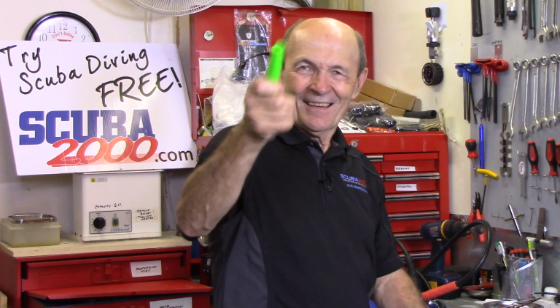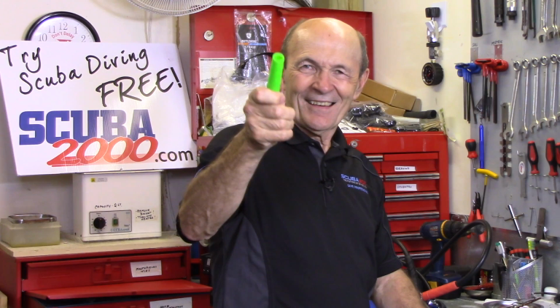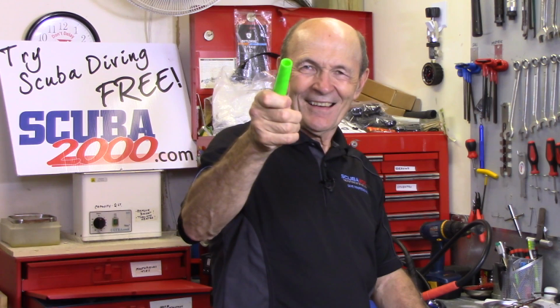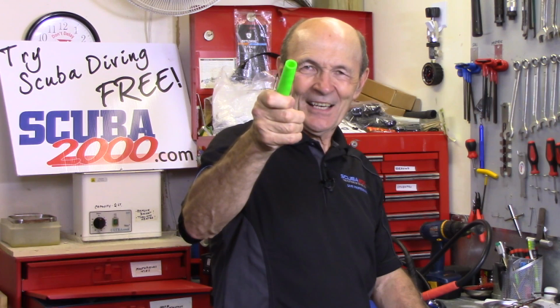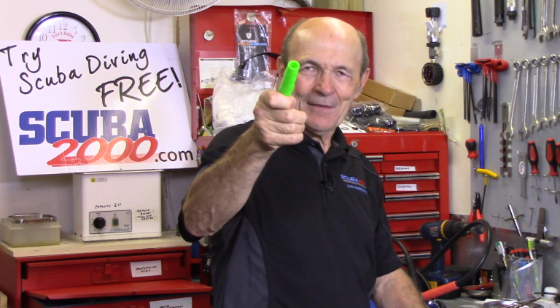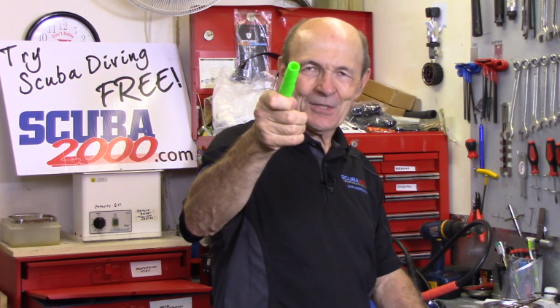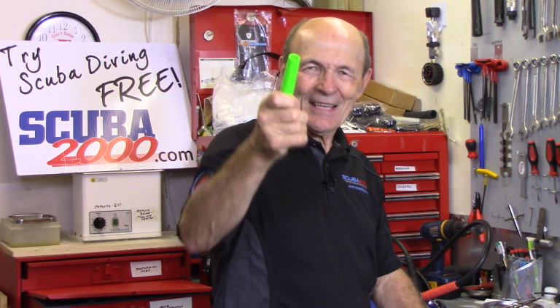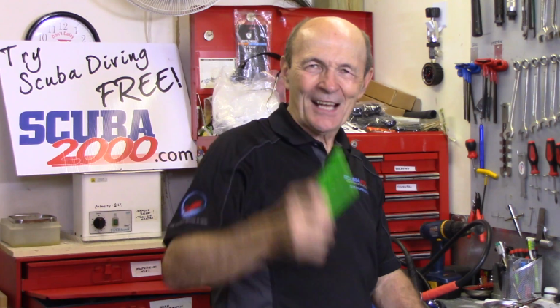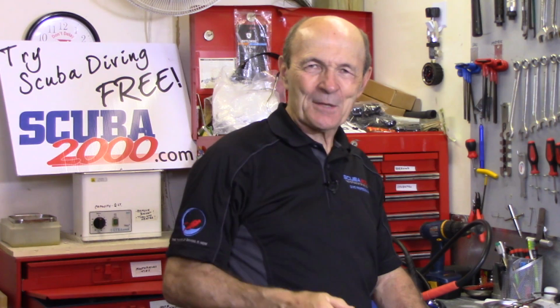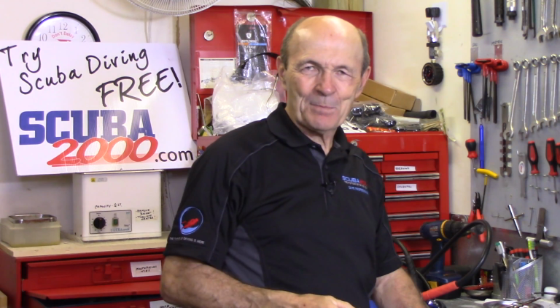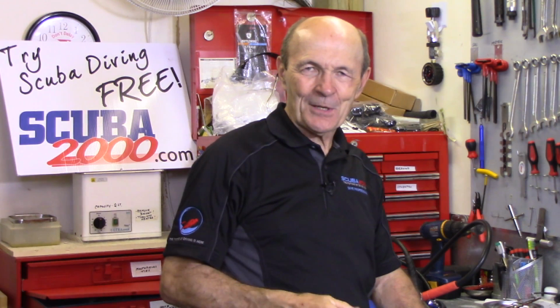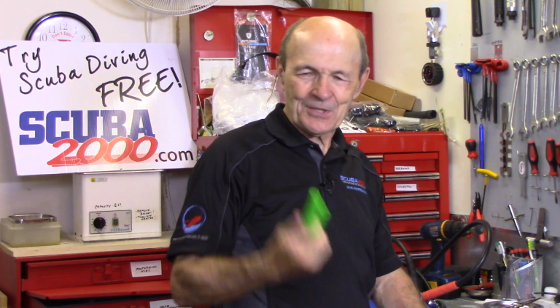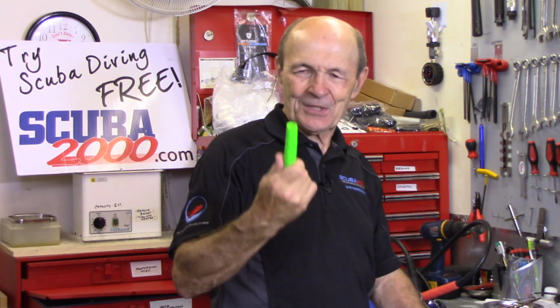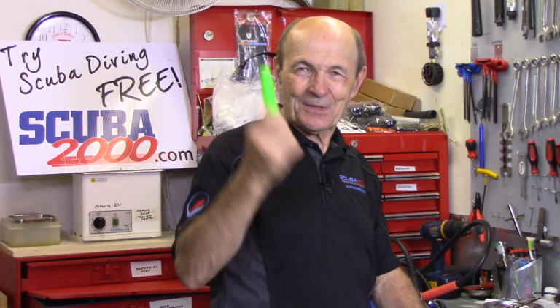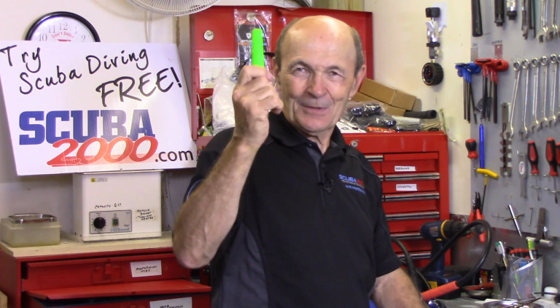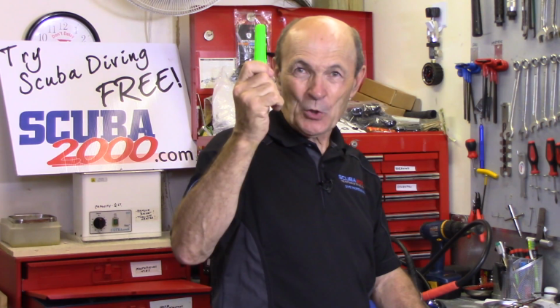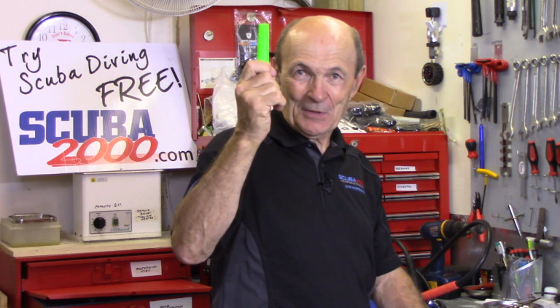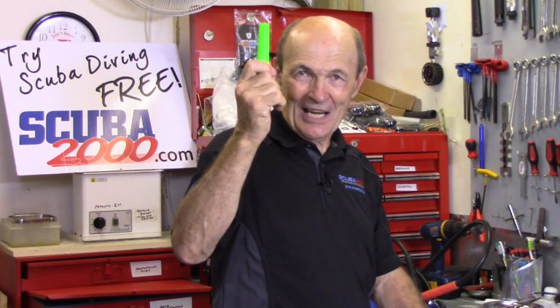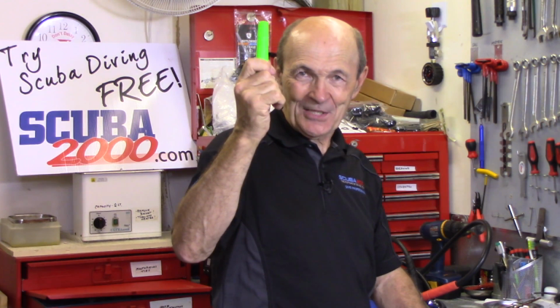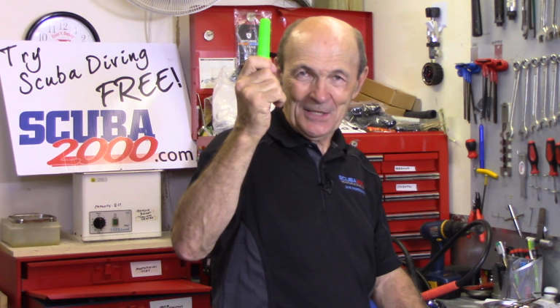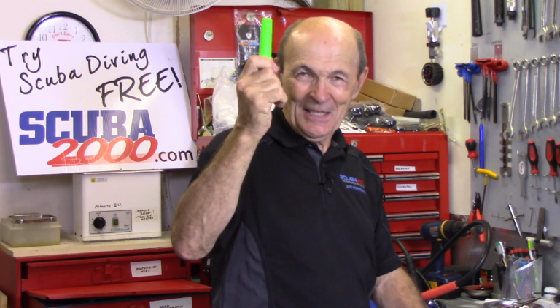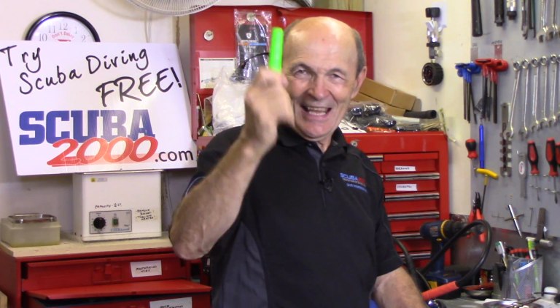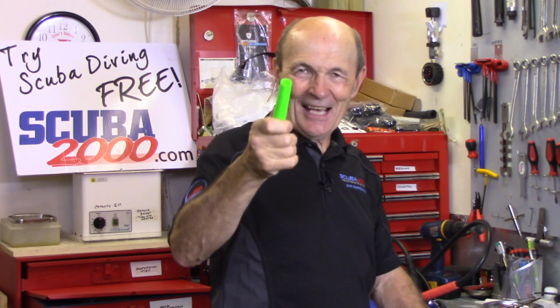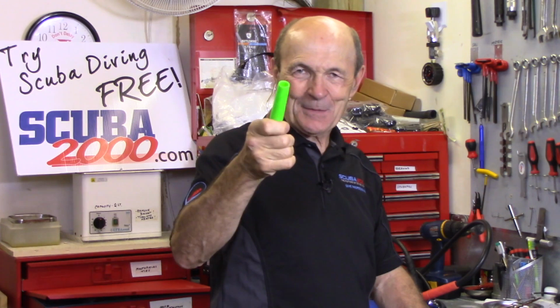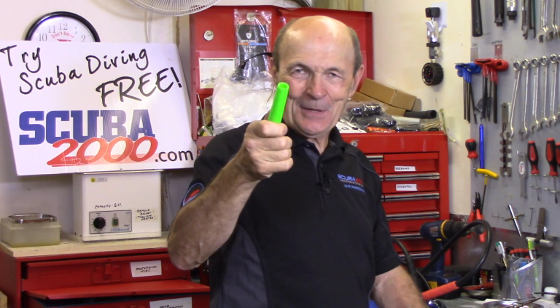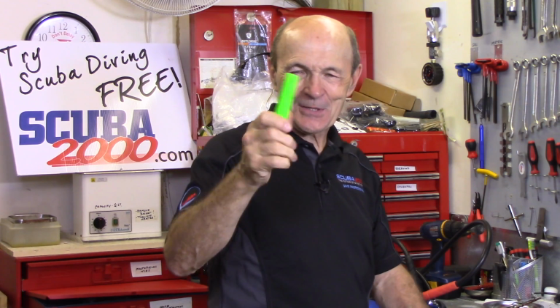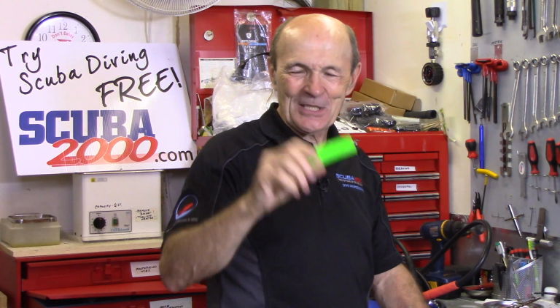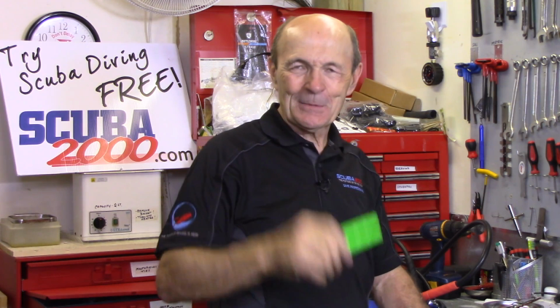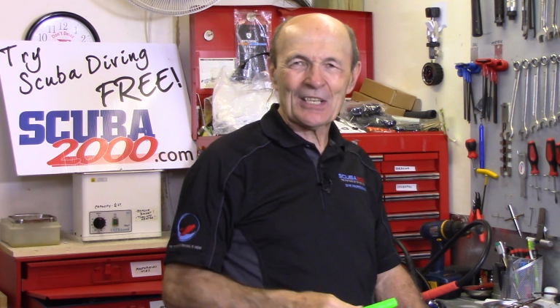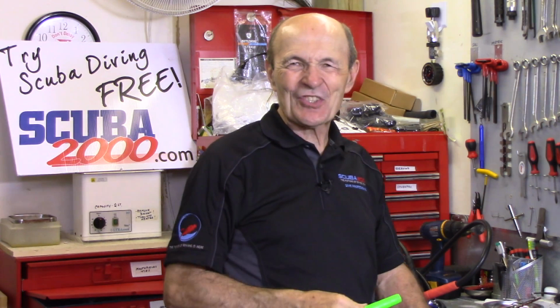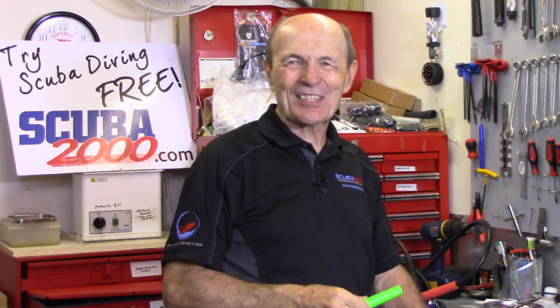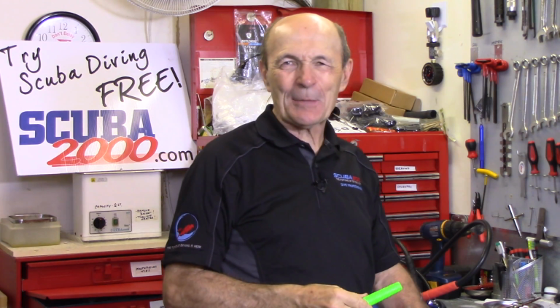Hi Divers, Alec Pierce — Hose Protector. Alec Pierce Scuba Tech Tips.